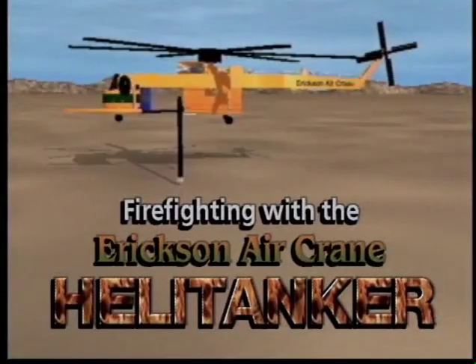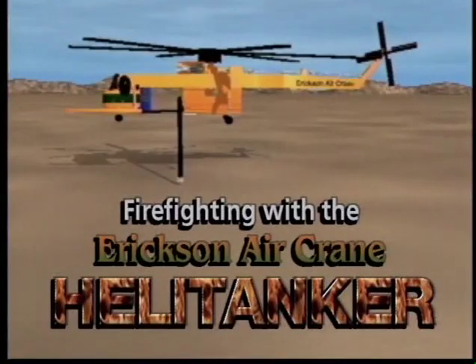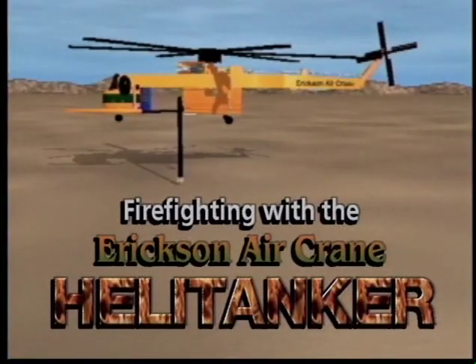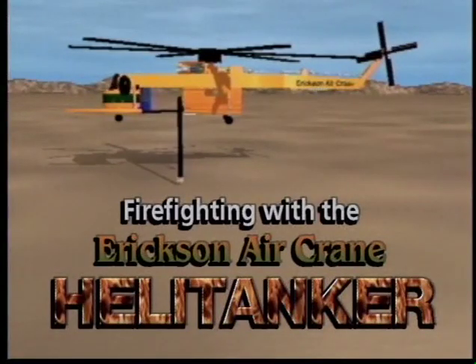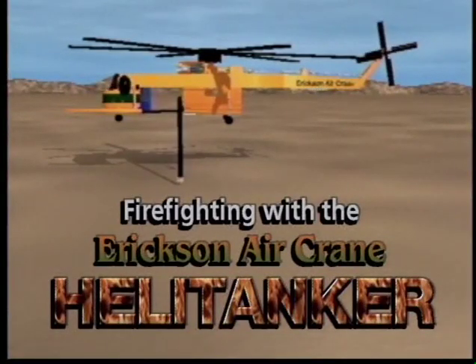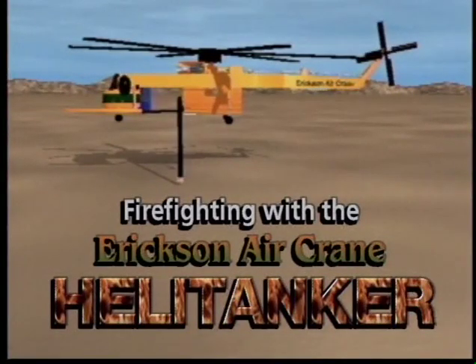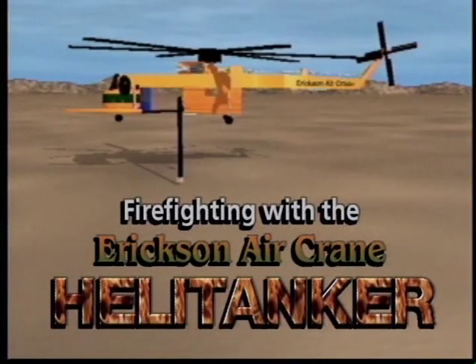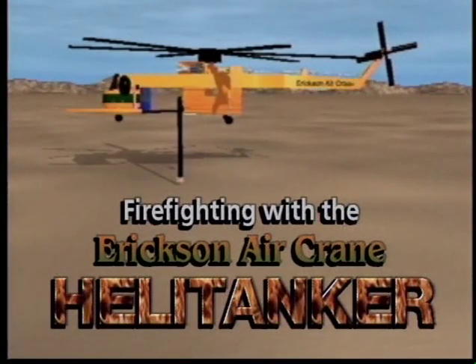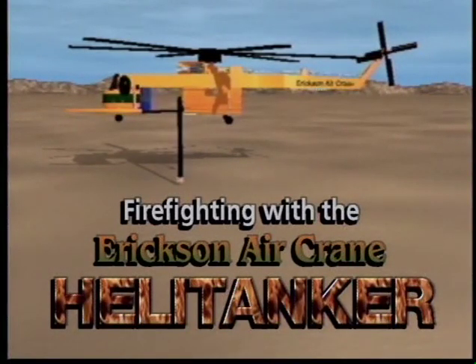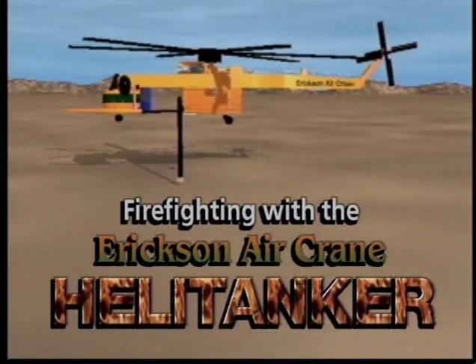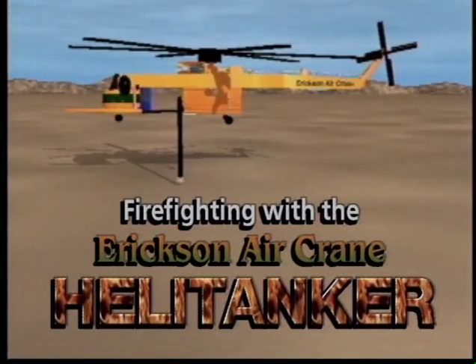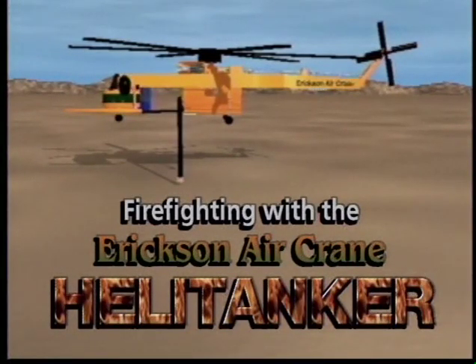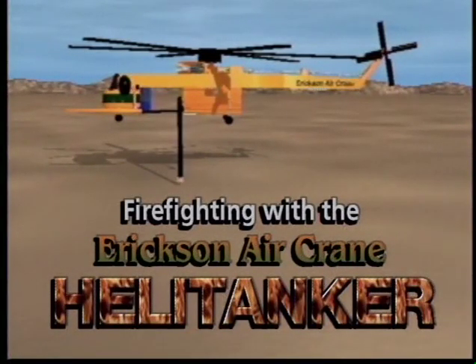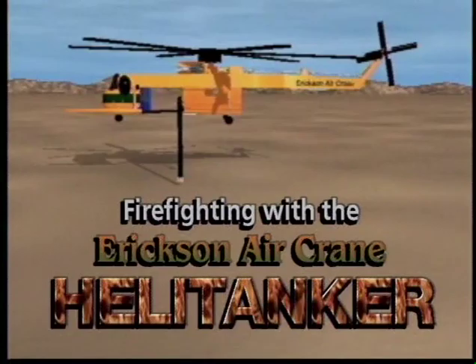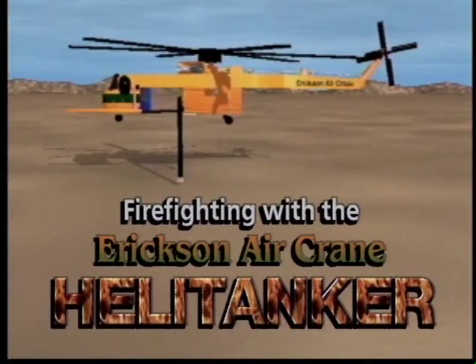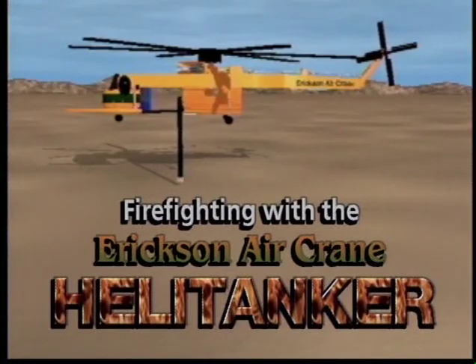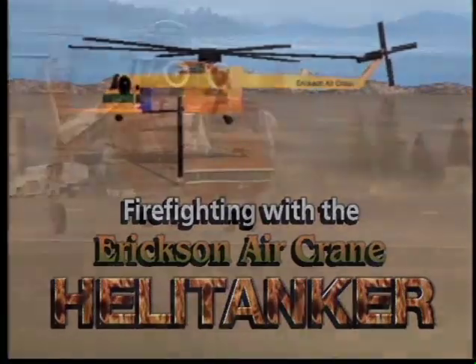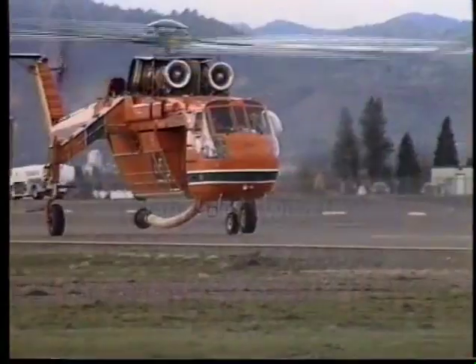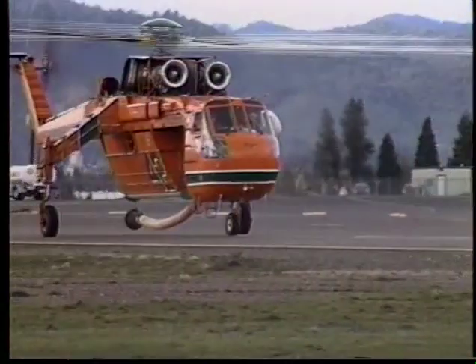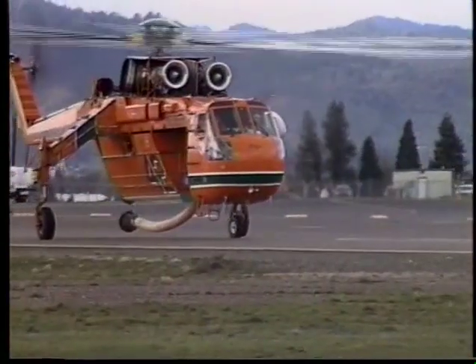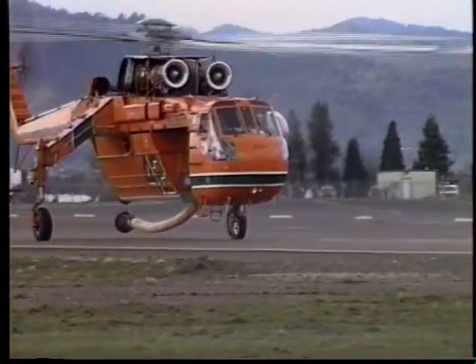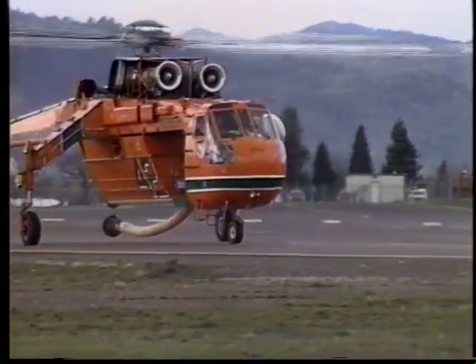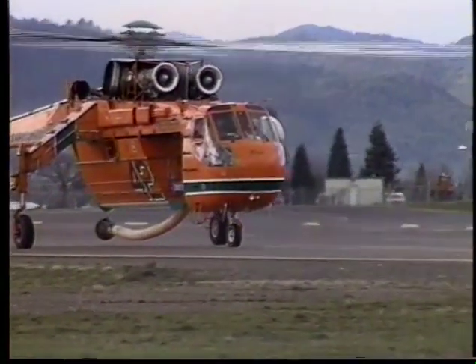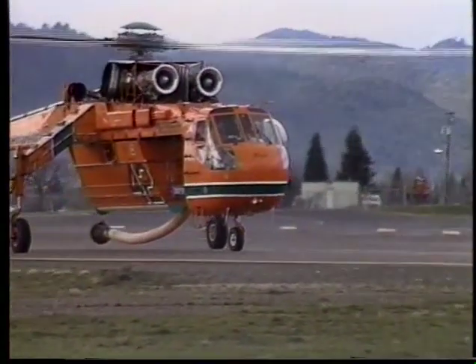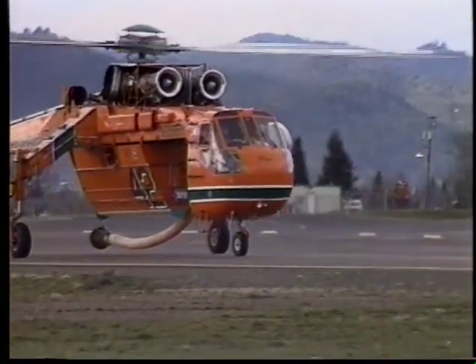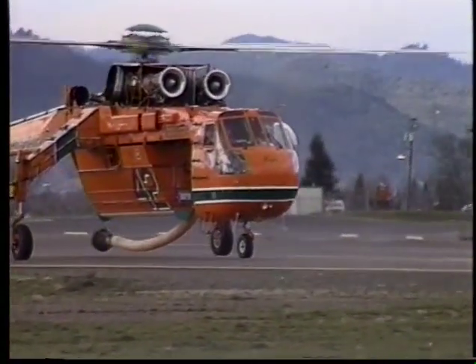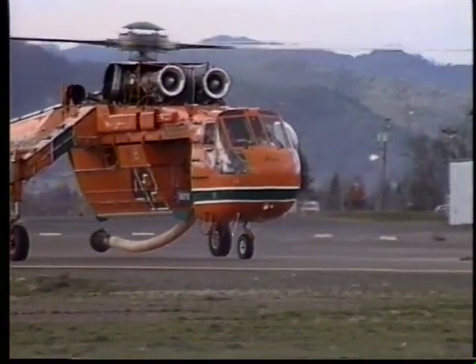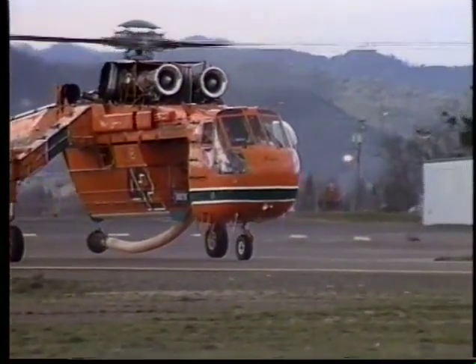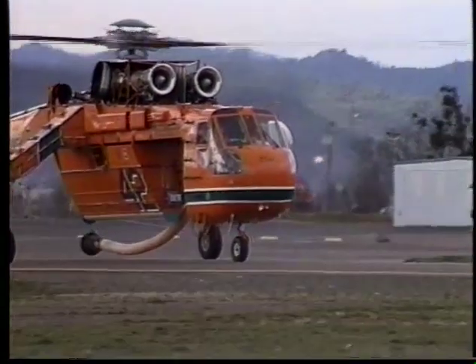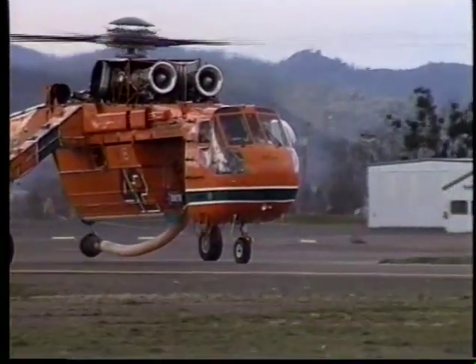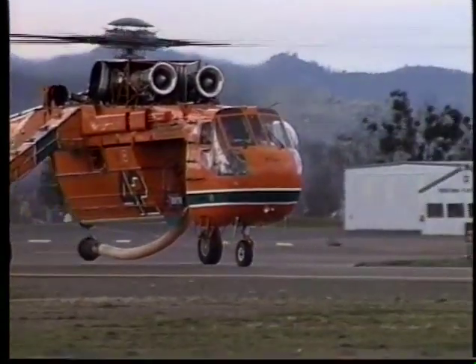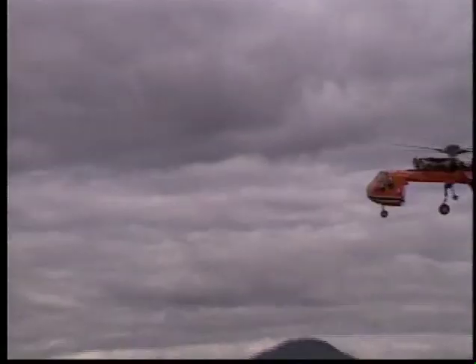All of which keeps the Air Crane performing with a high level of reliability that top-name clients have counted on for over 26 years.